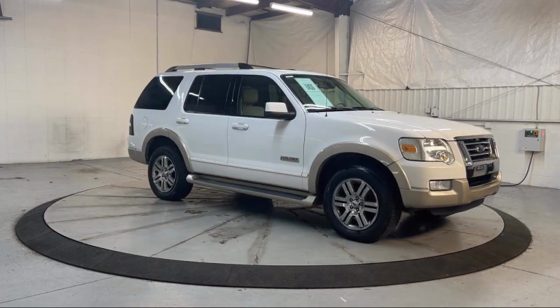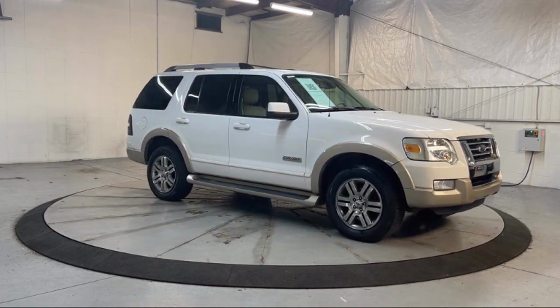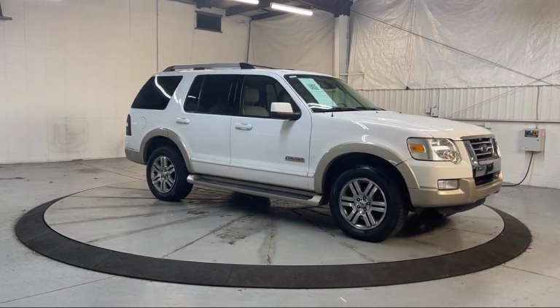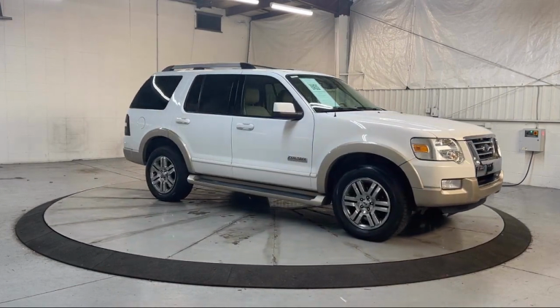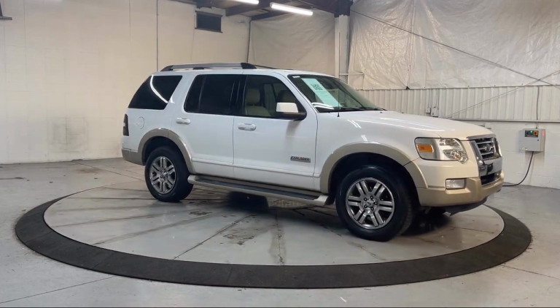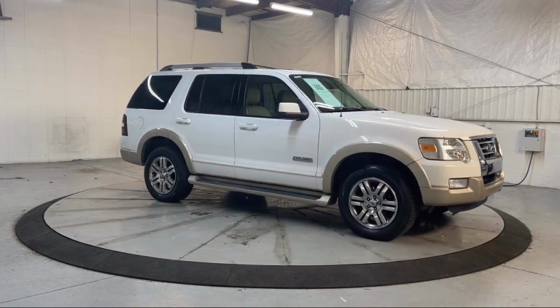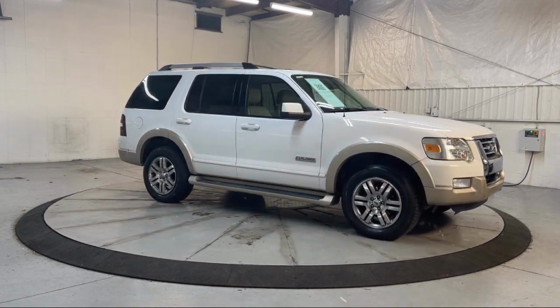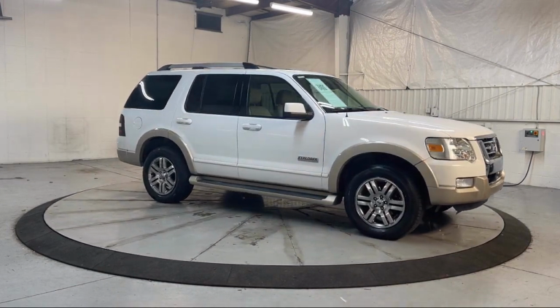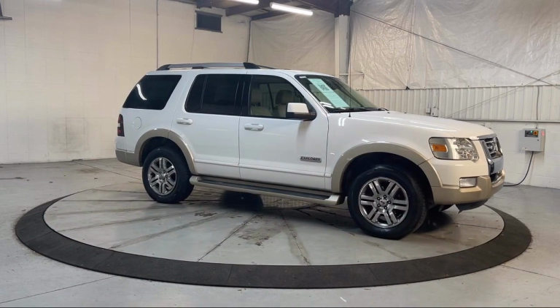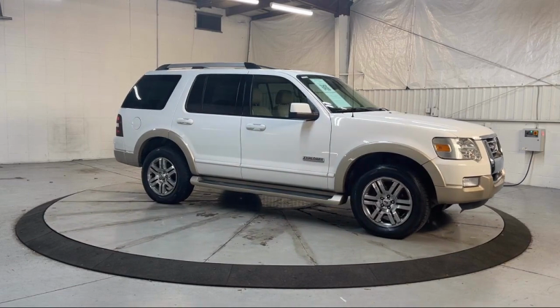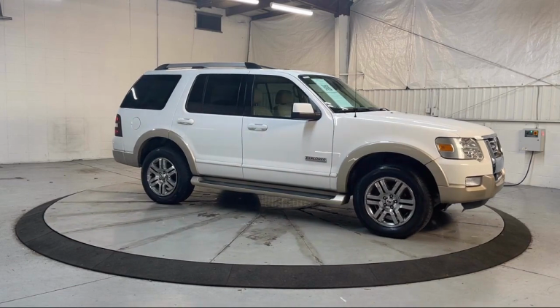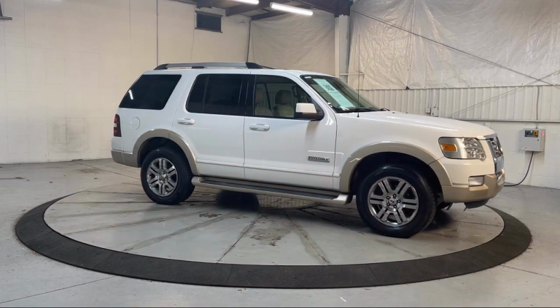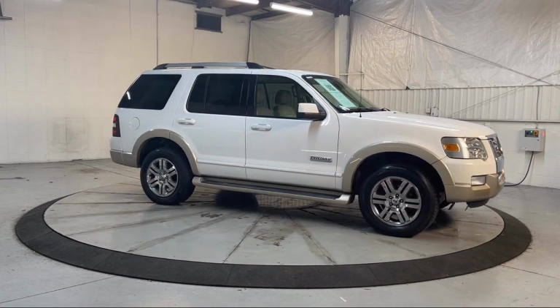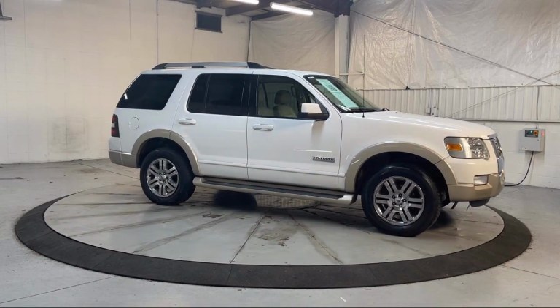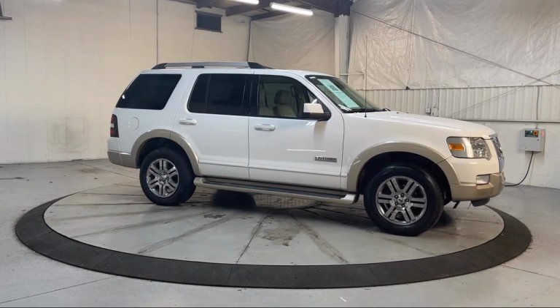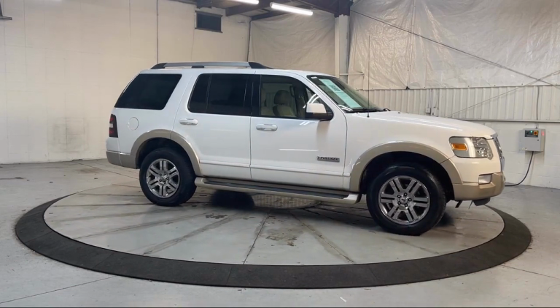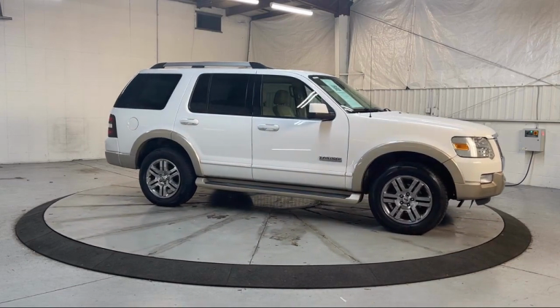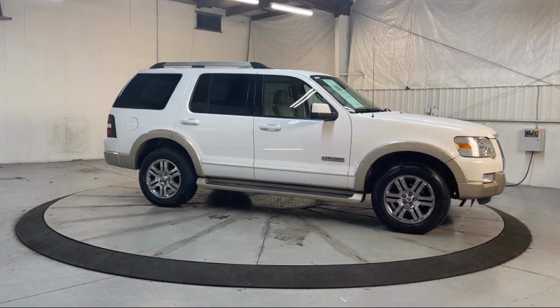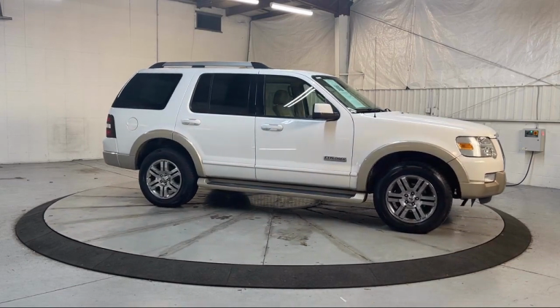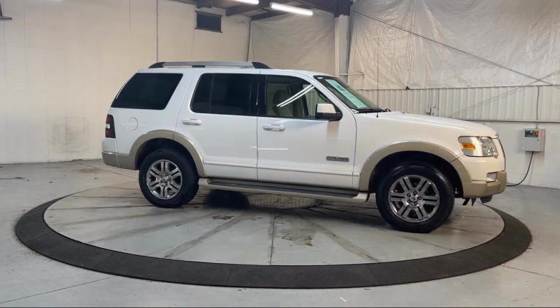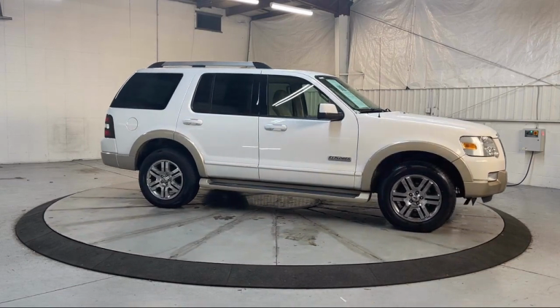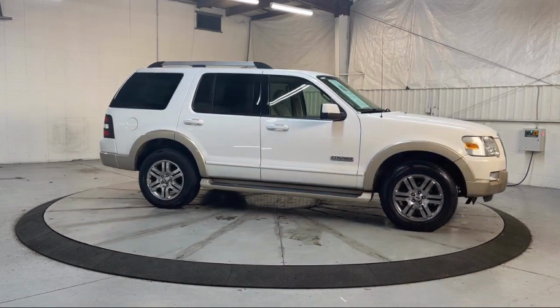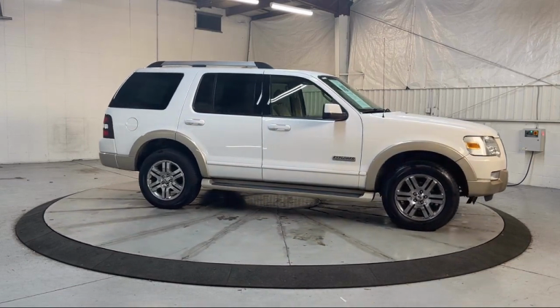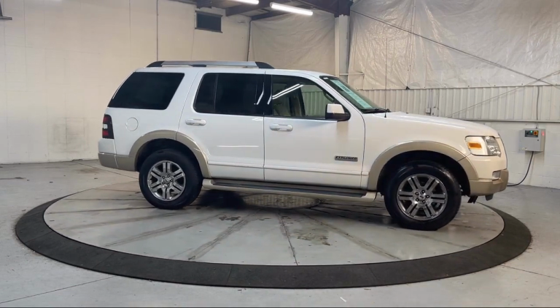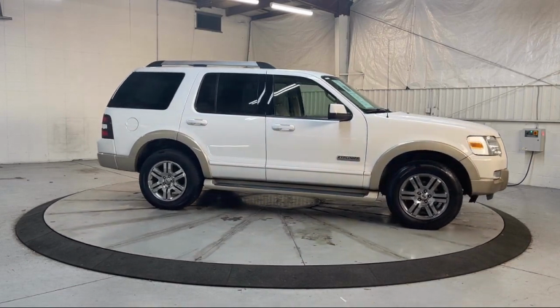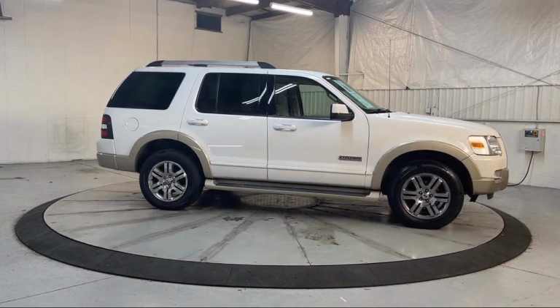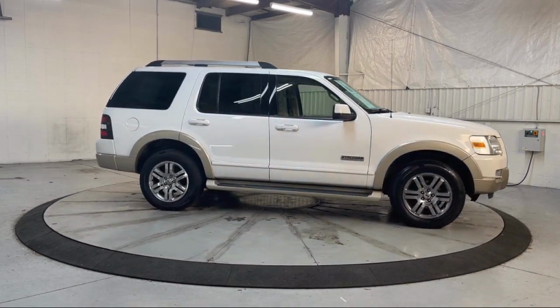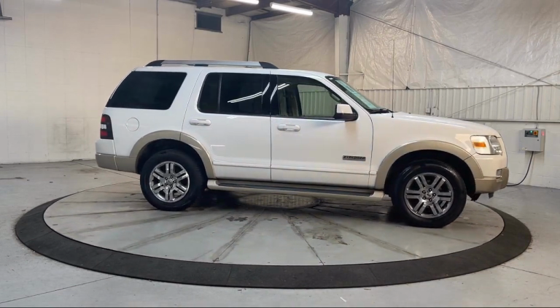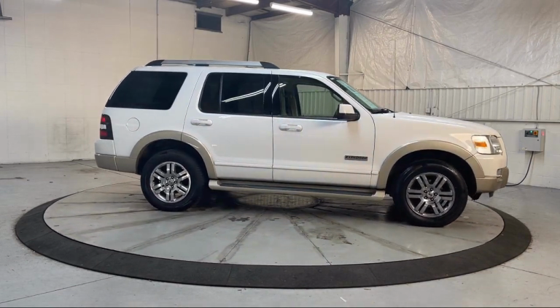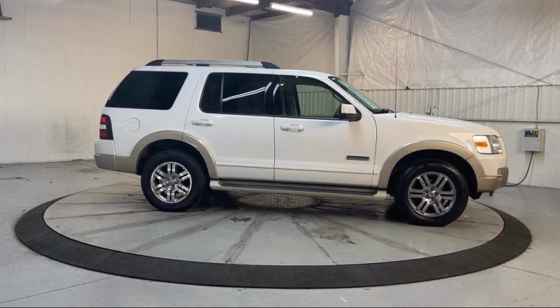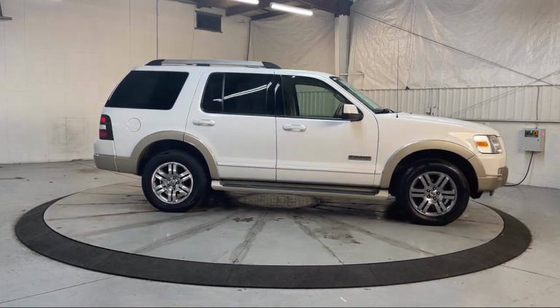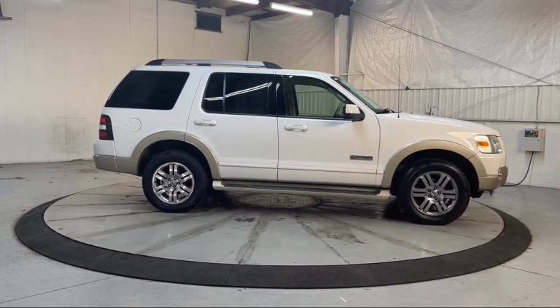It also features electronic stability control, air conditioning, tire pressure monitoring system, traction control, and much more.